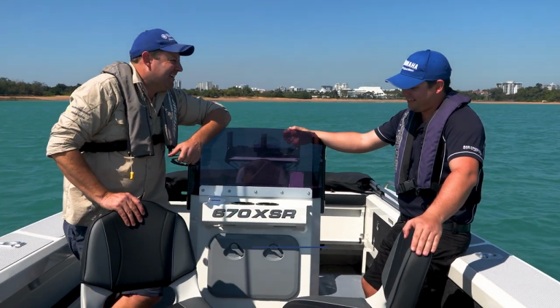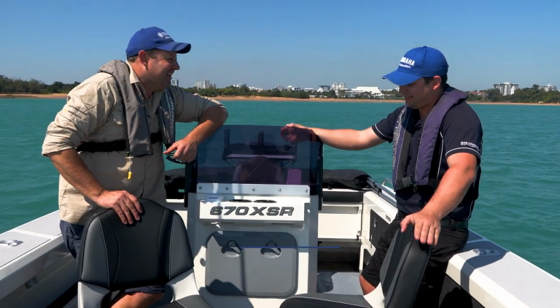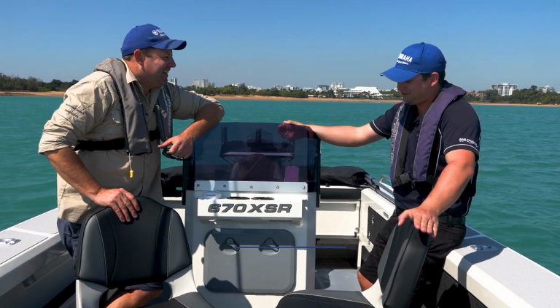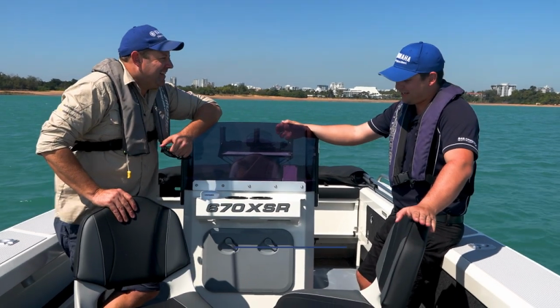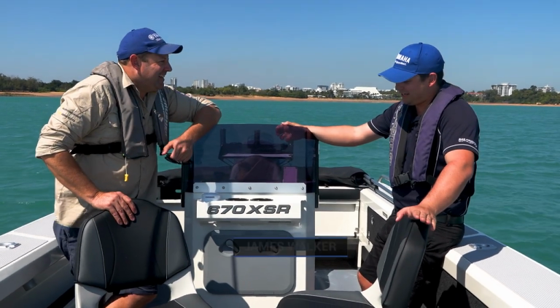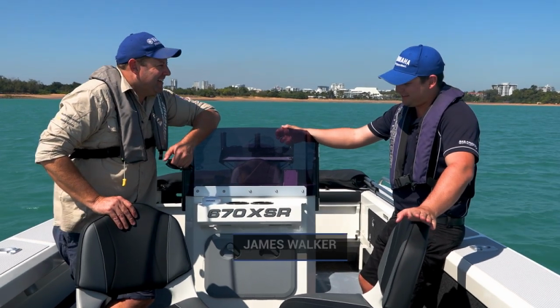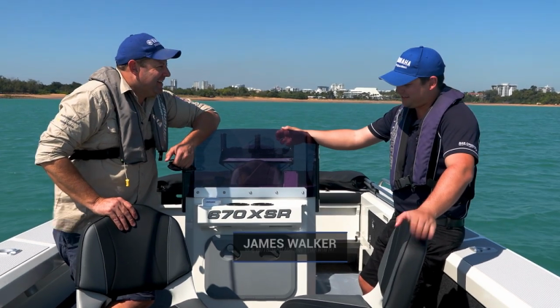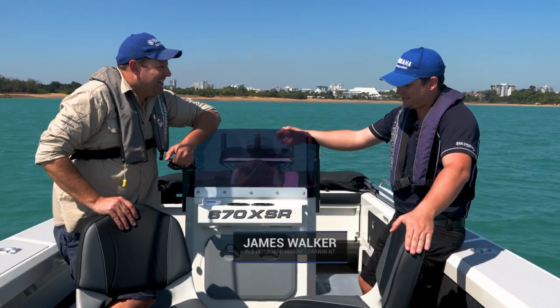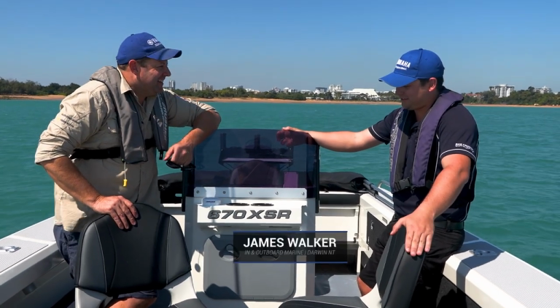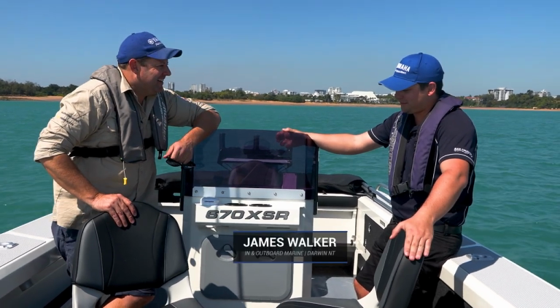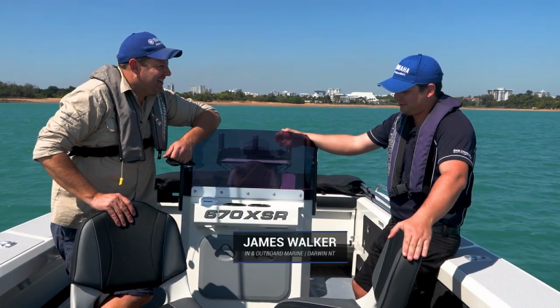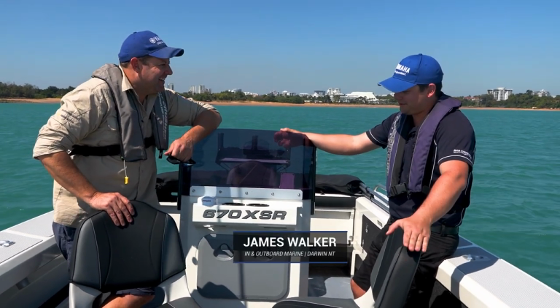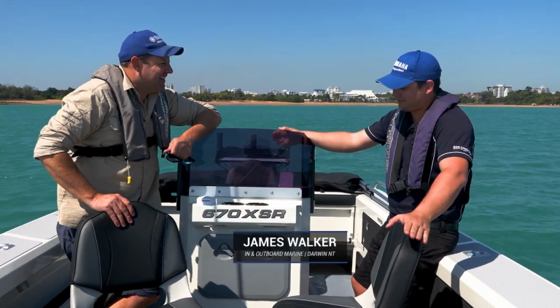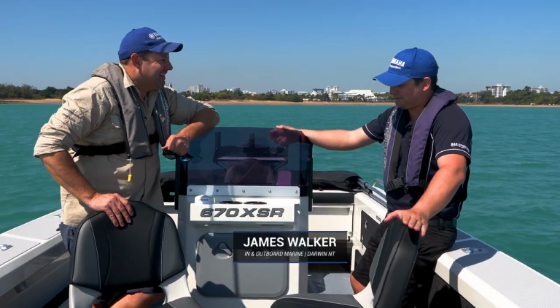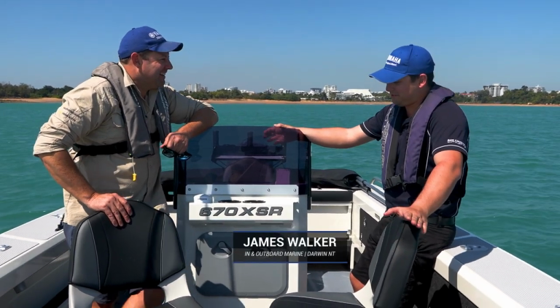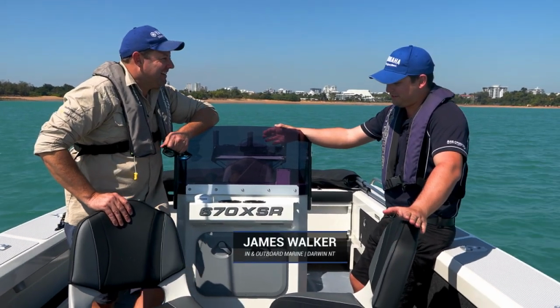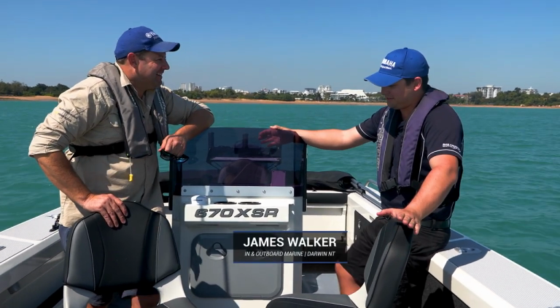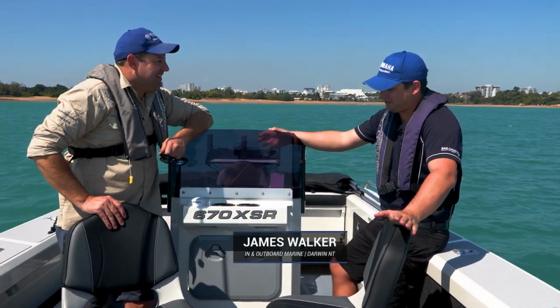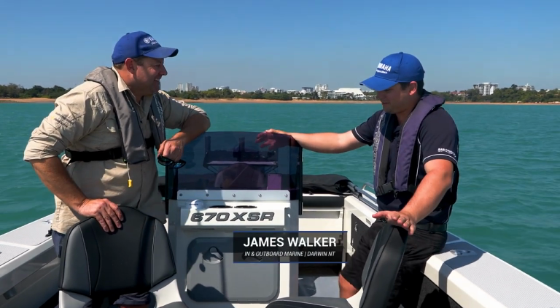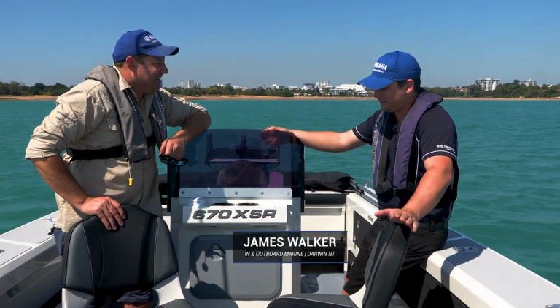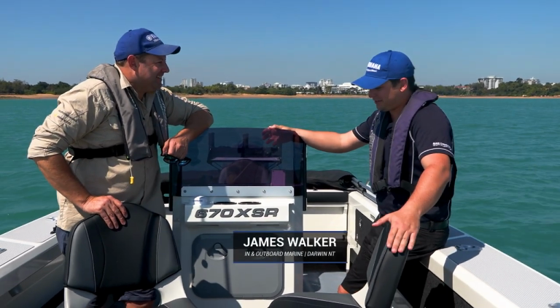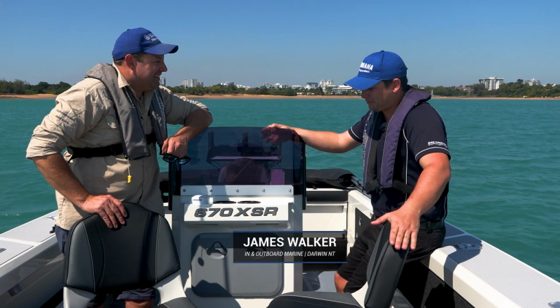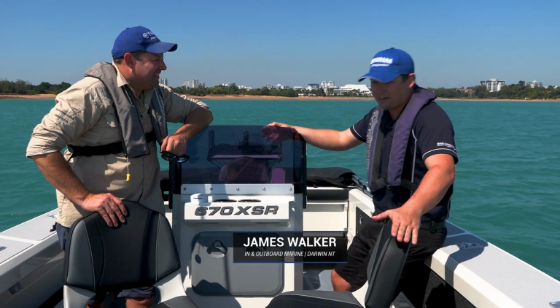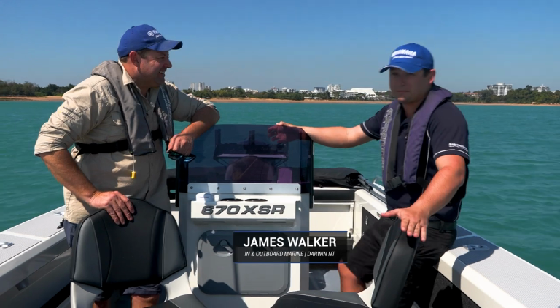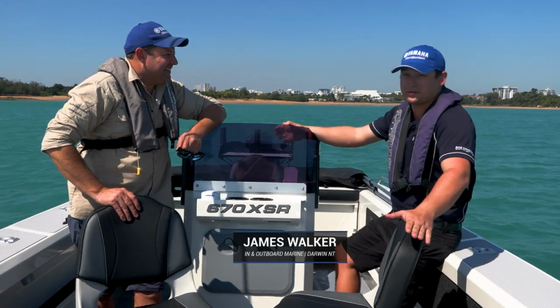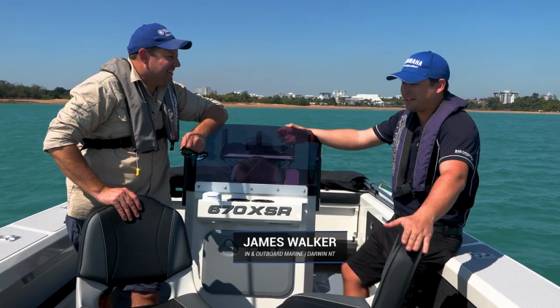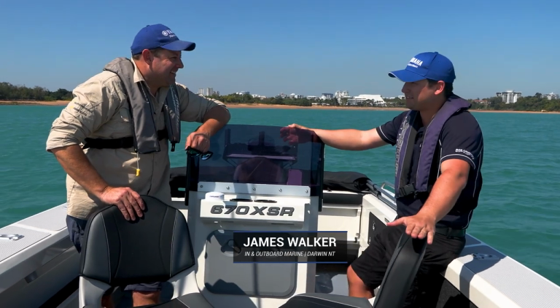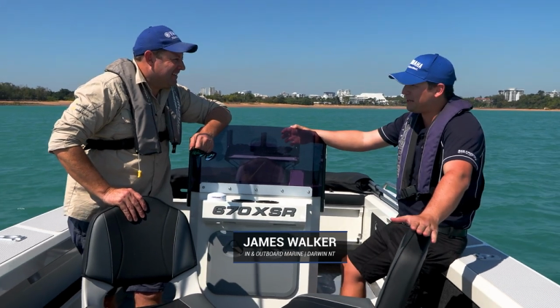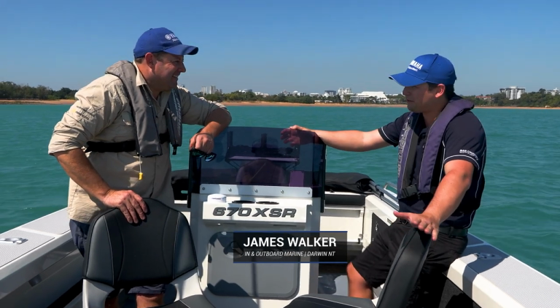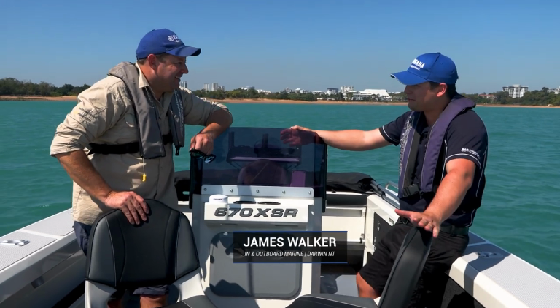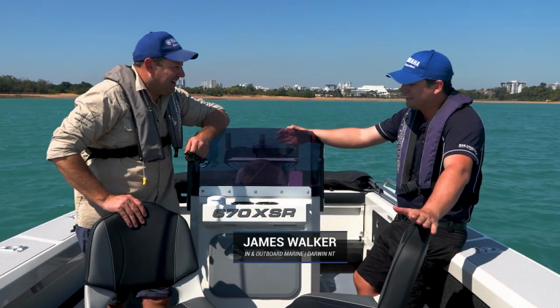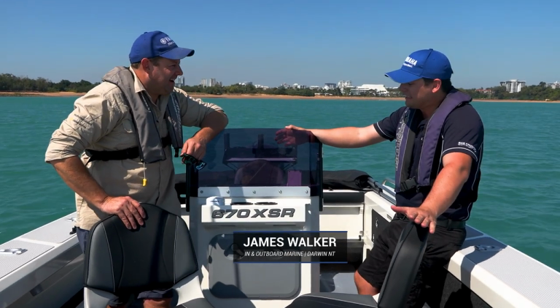James Walker from In and Outboard Marine — these boats were essentially designed in collaboration between us and Bar Crusher.